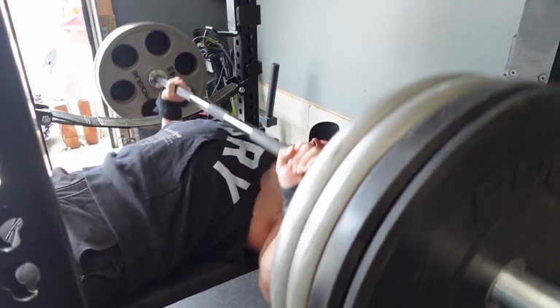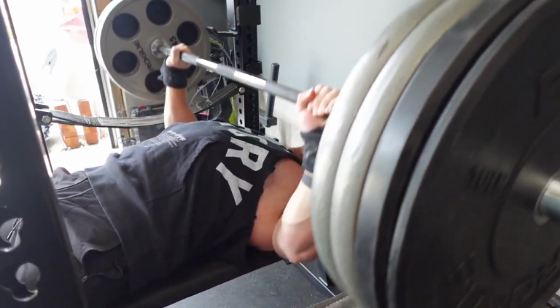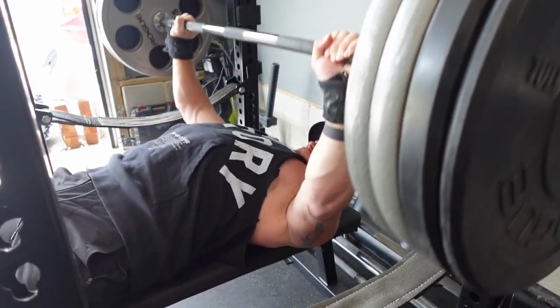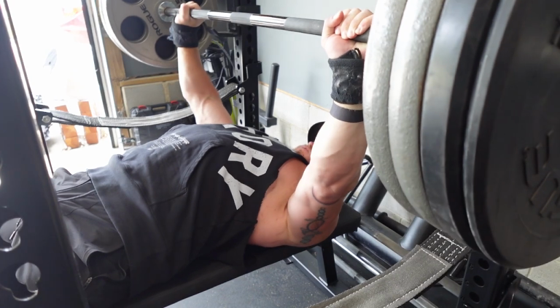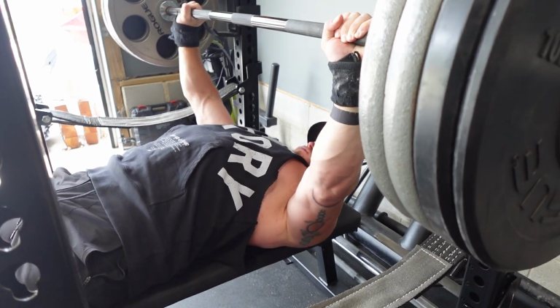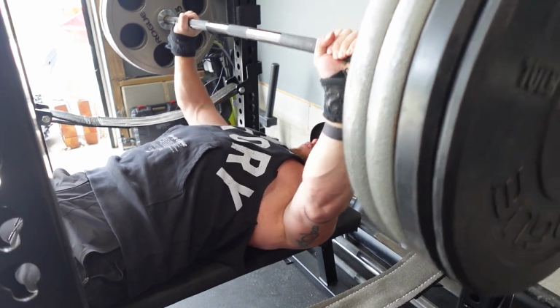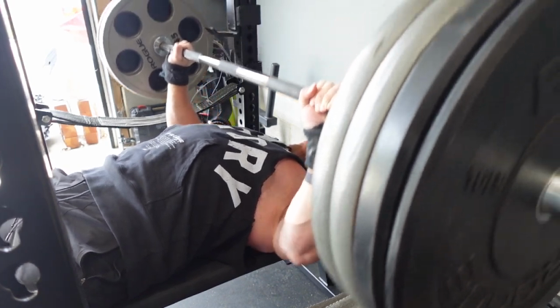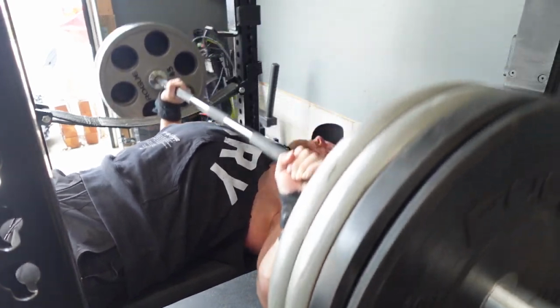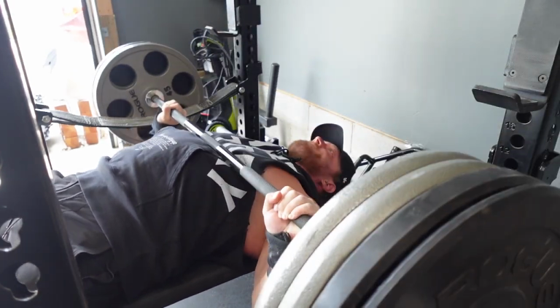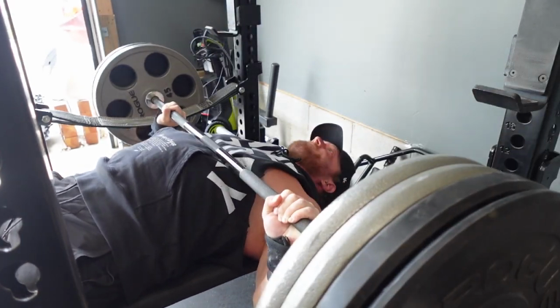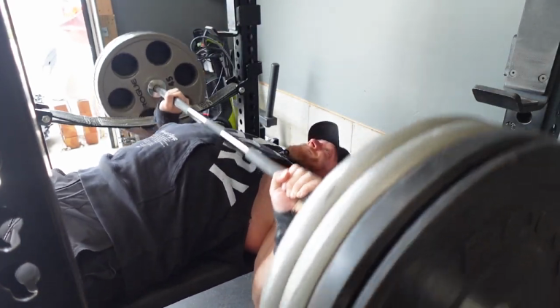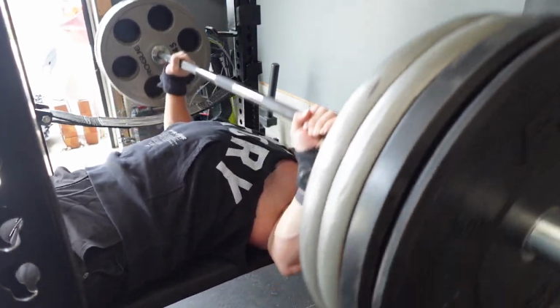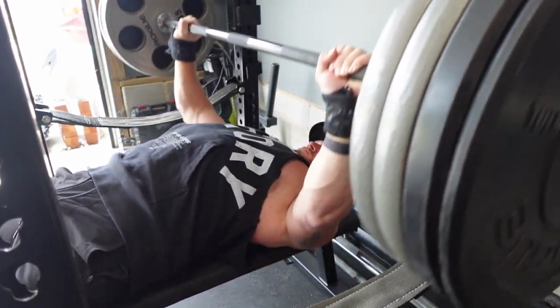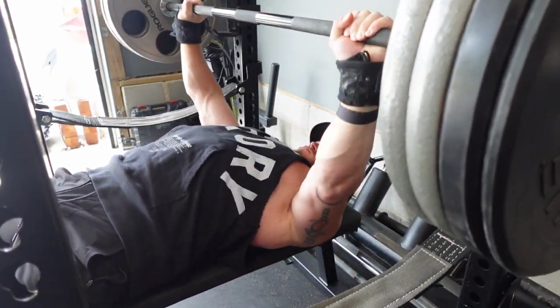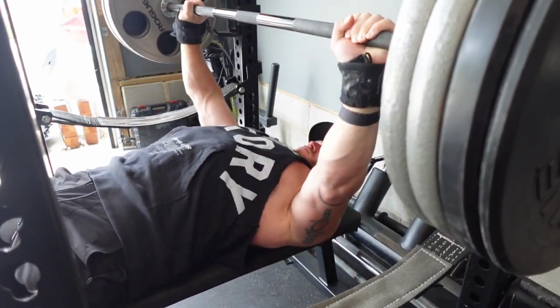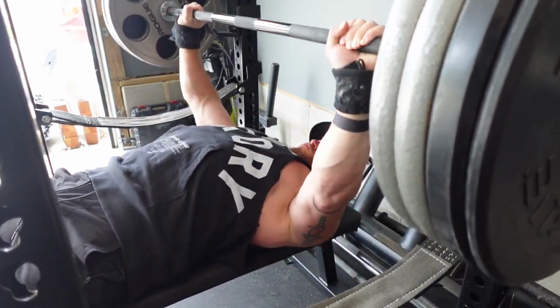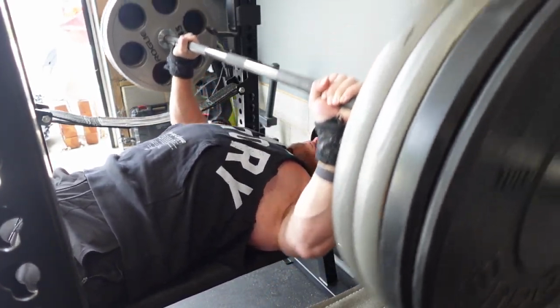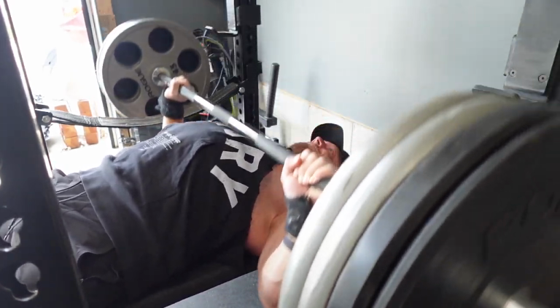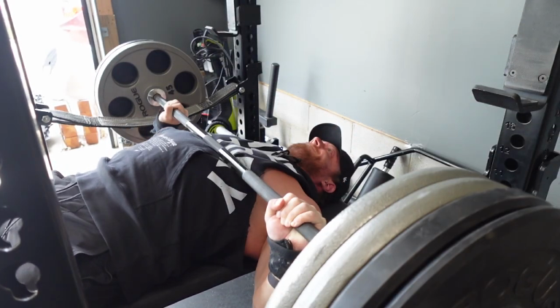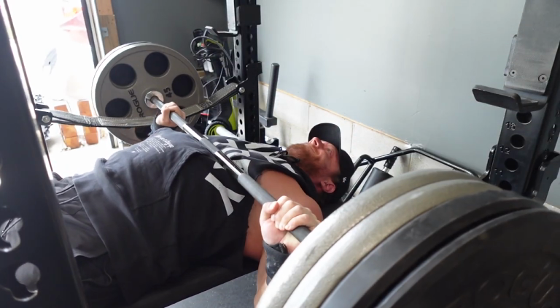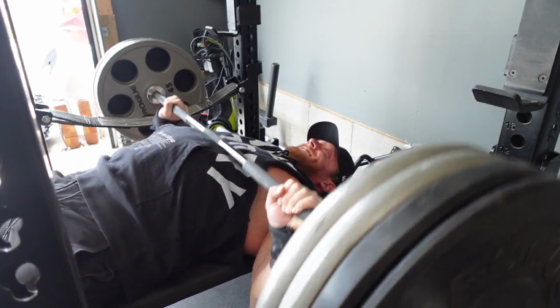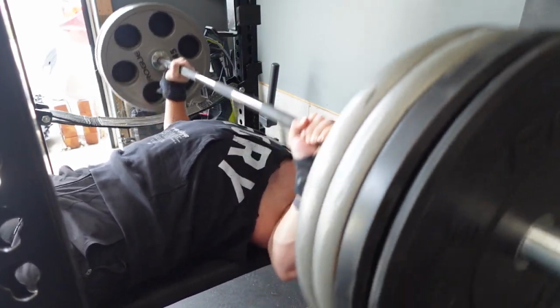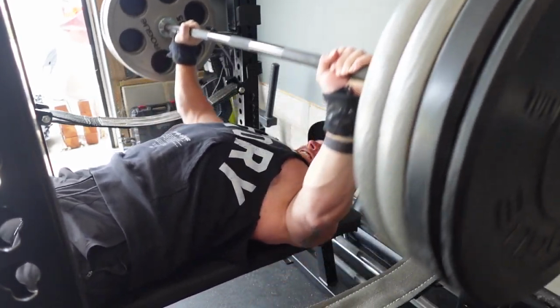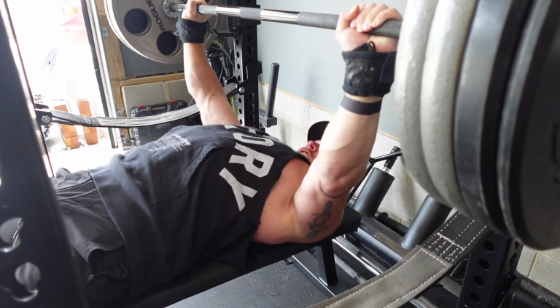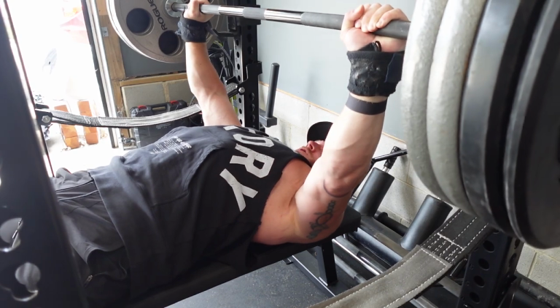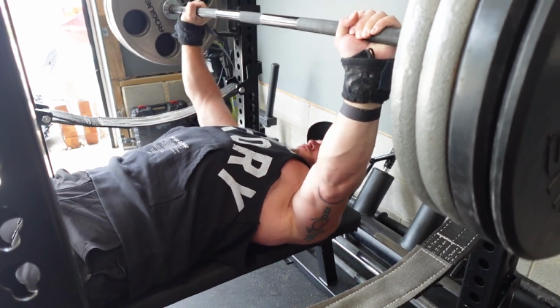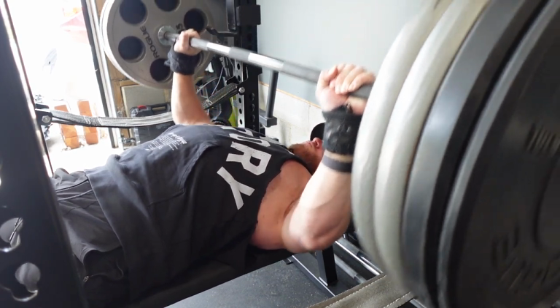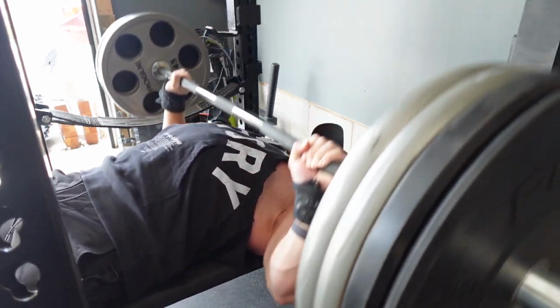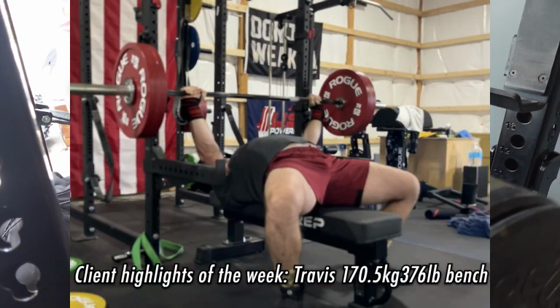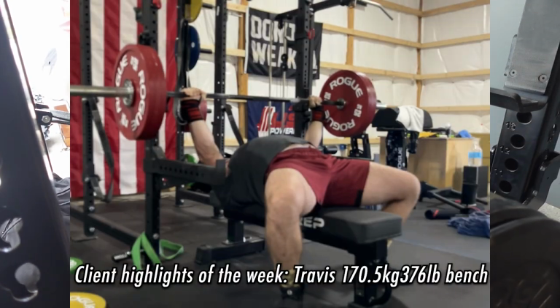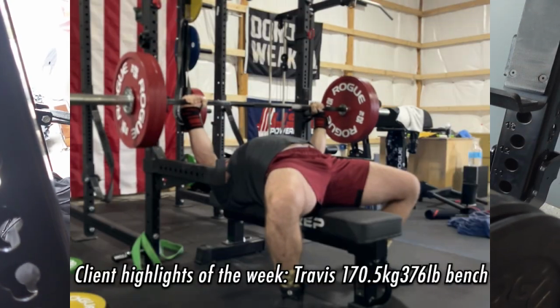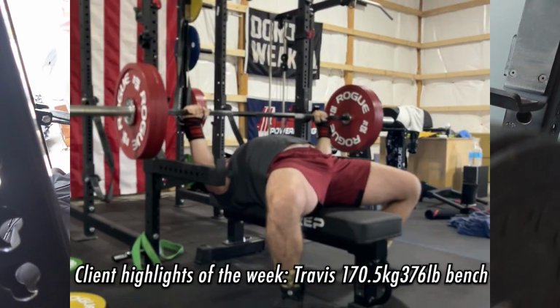I'm not saying this workout is optimal for strength over a traditional top set protocol. However, I am saying it can be a tool for building strength in specific time periods where workload is a priority over intensity-specific adaptations.